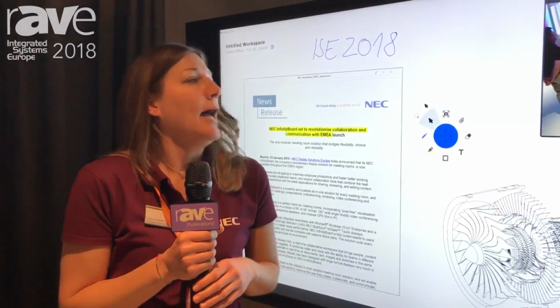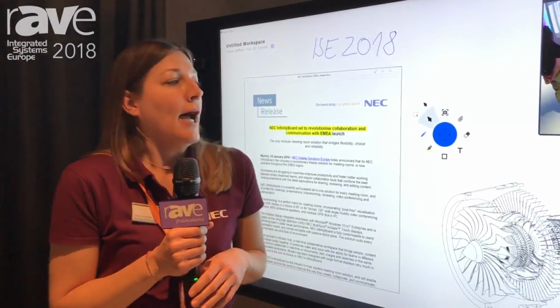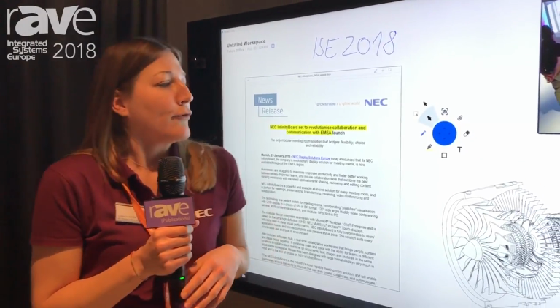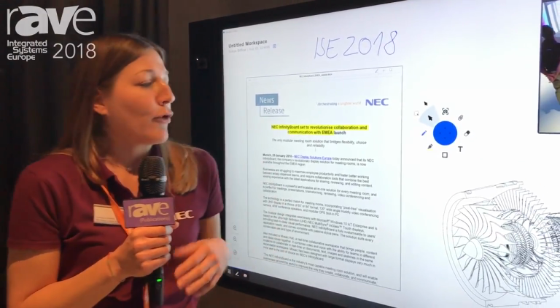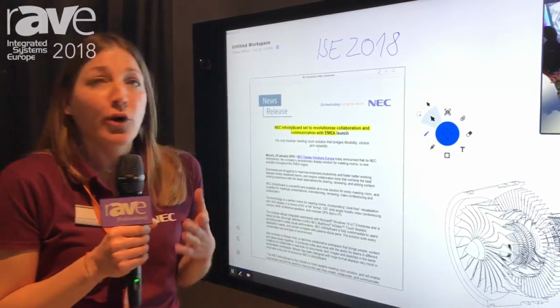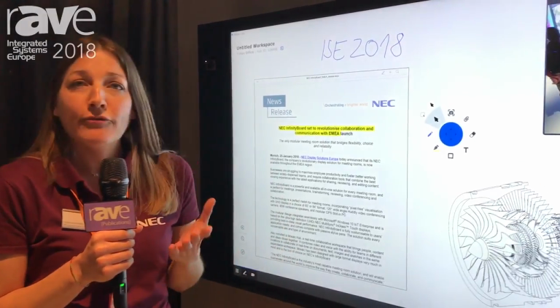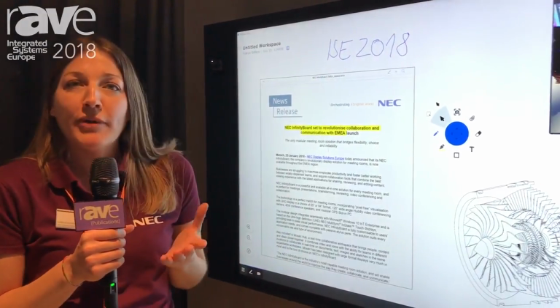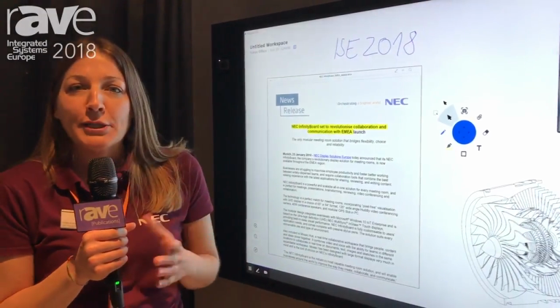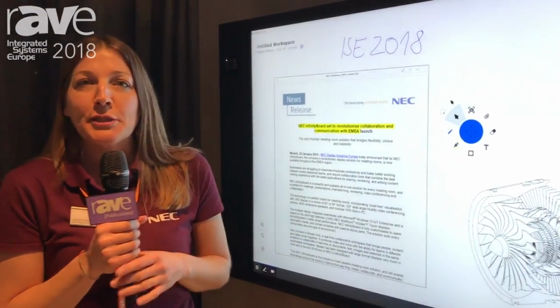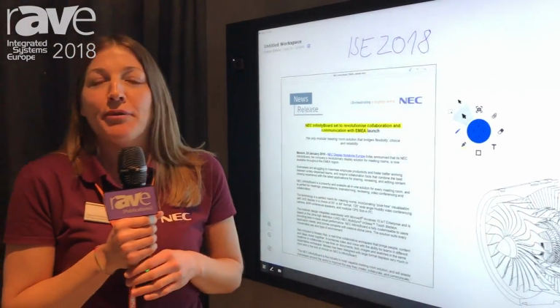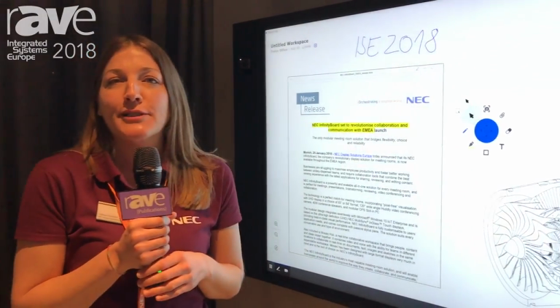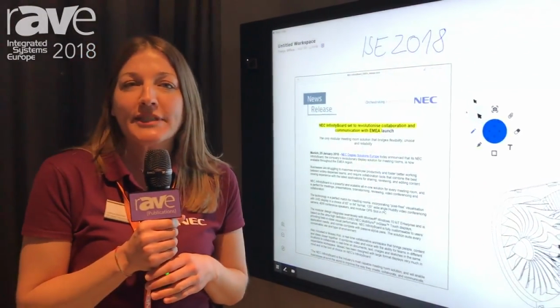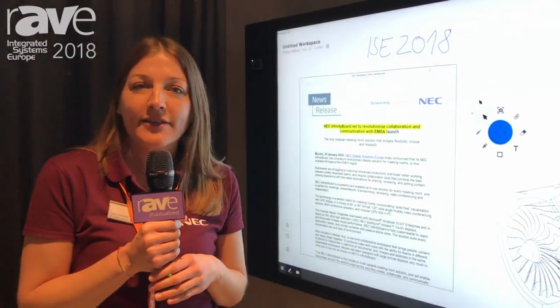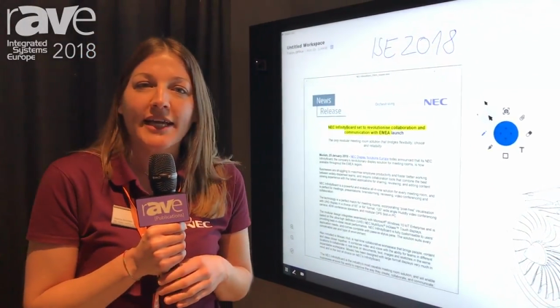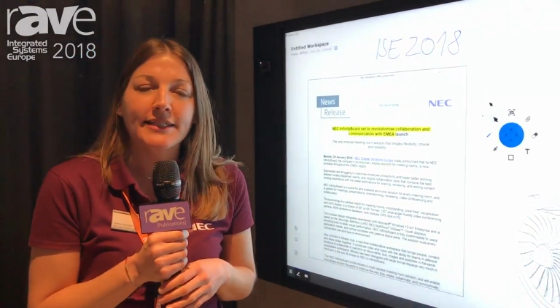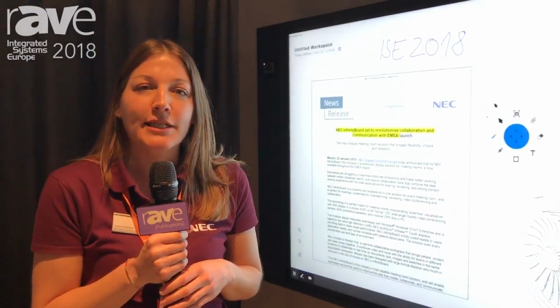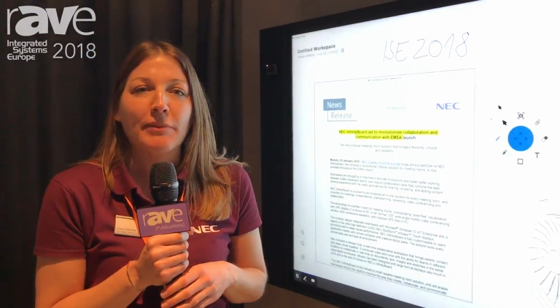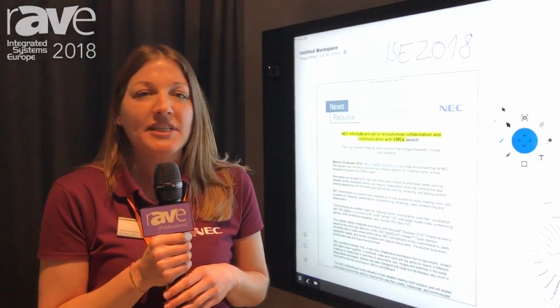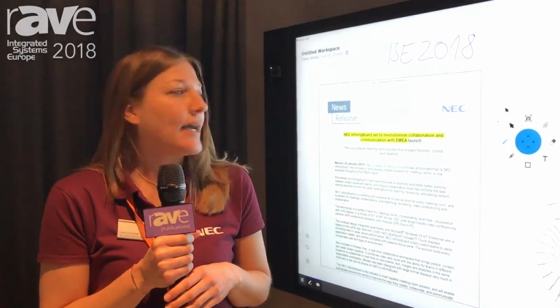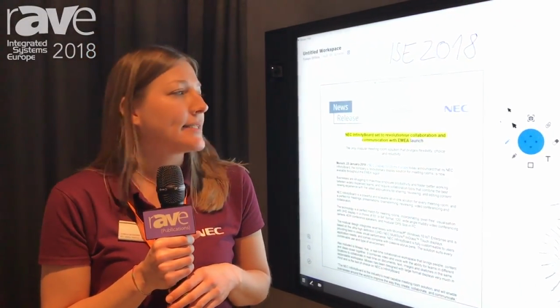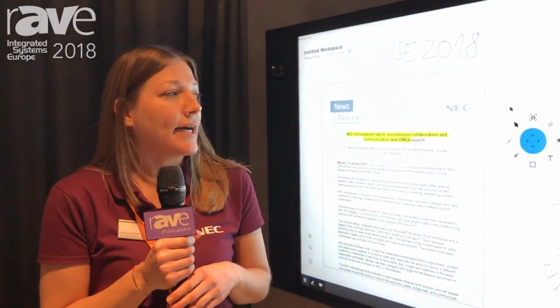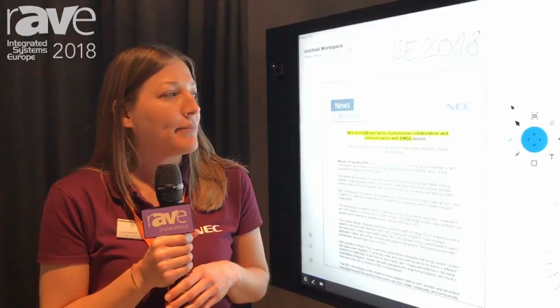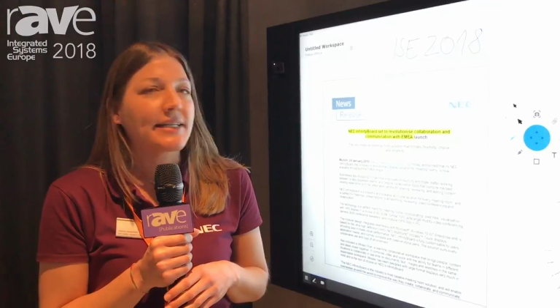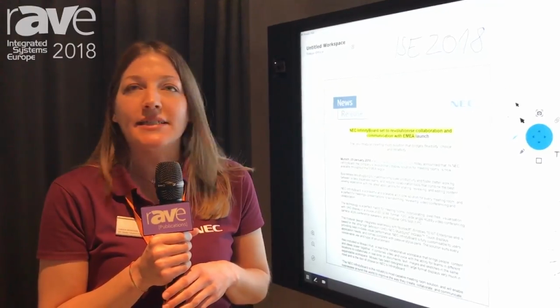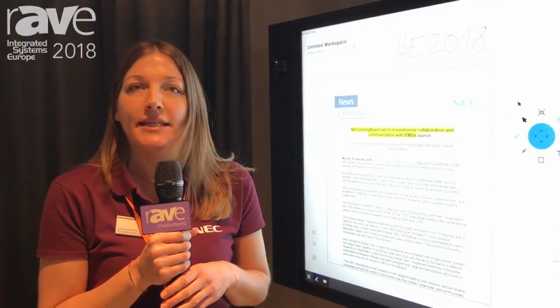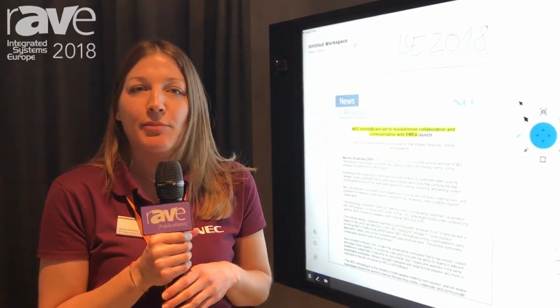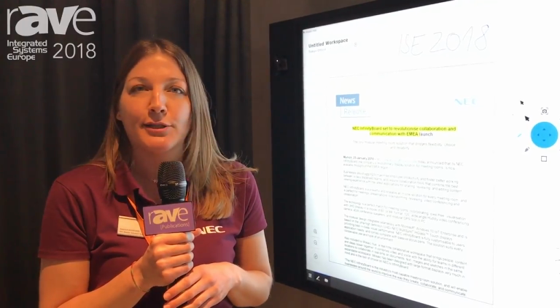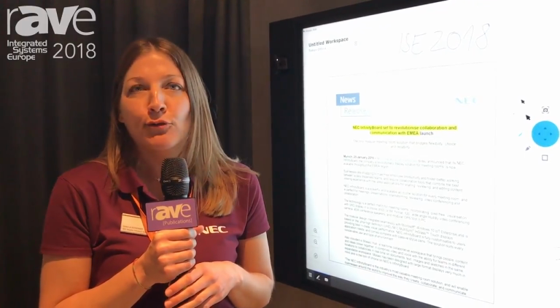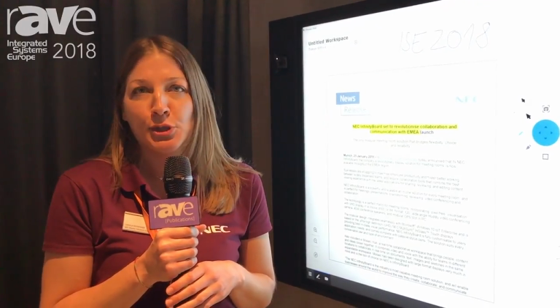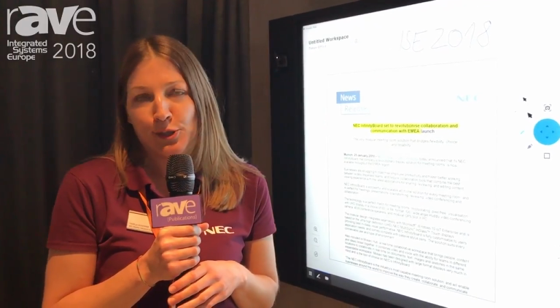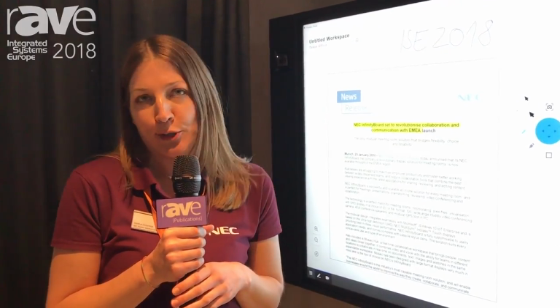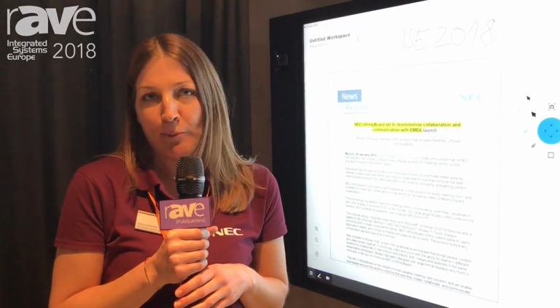For more information, please visit the NEC website at NECDisplaySolutions.com.